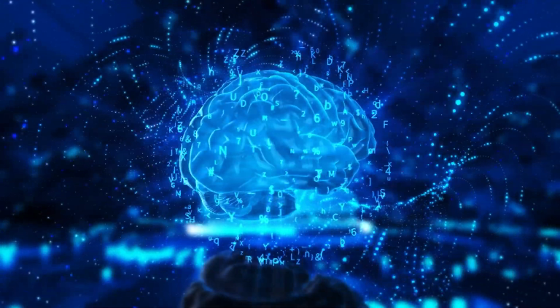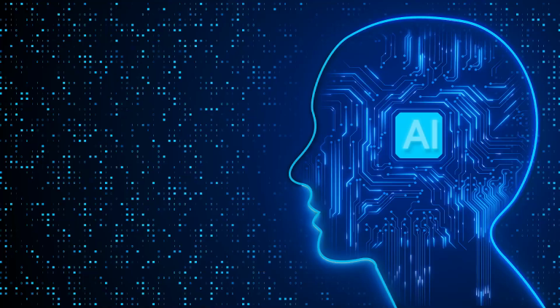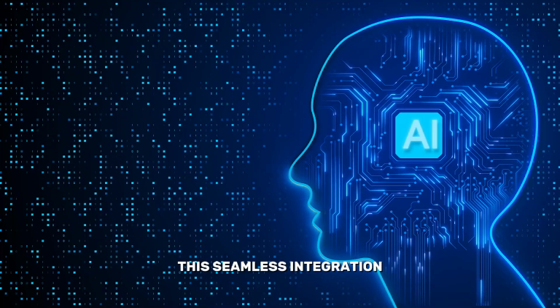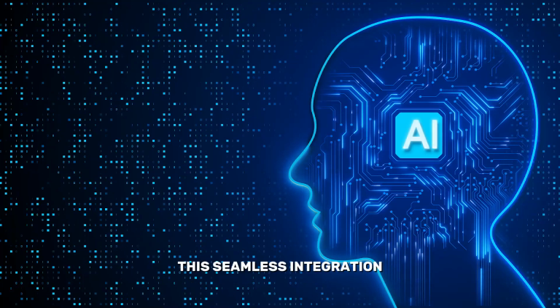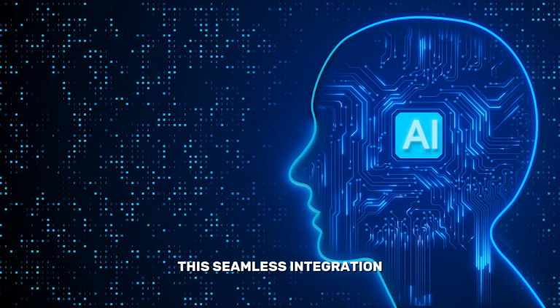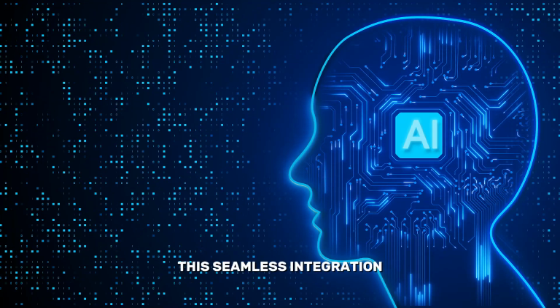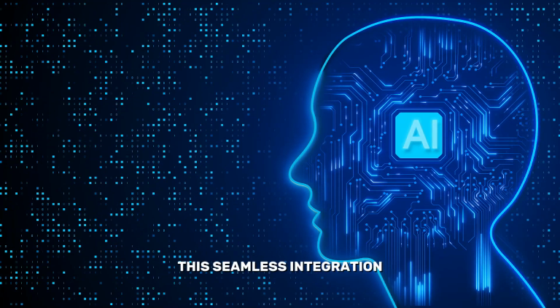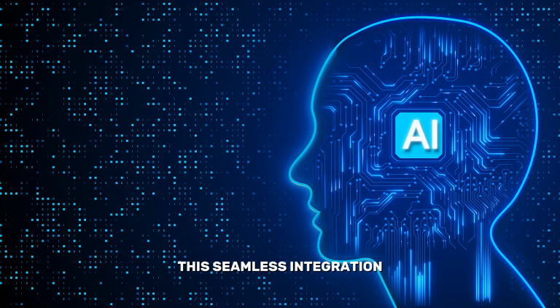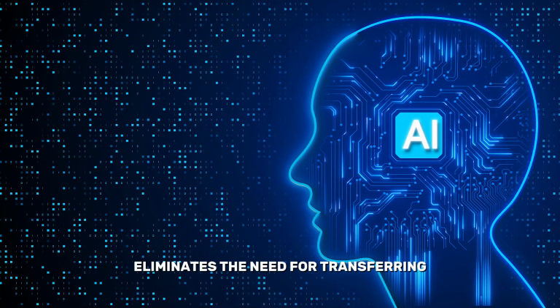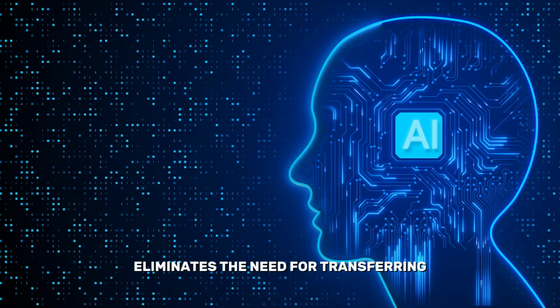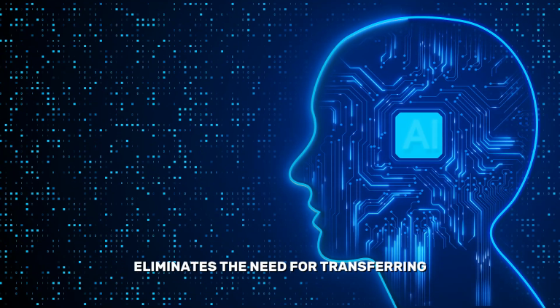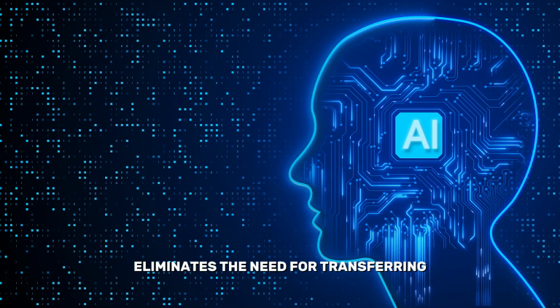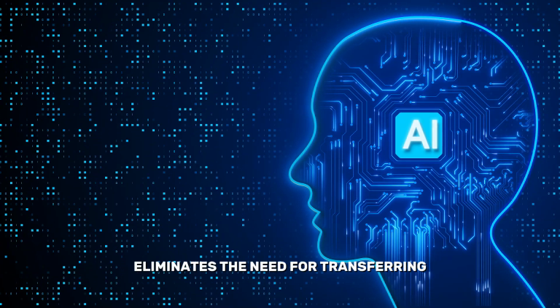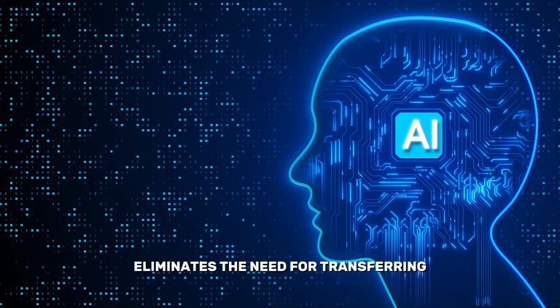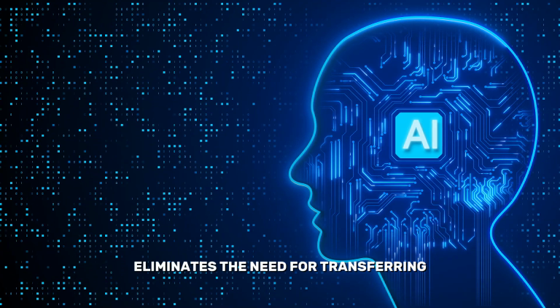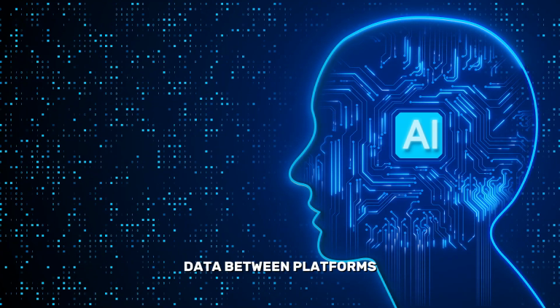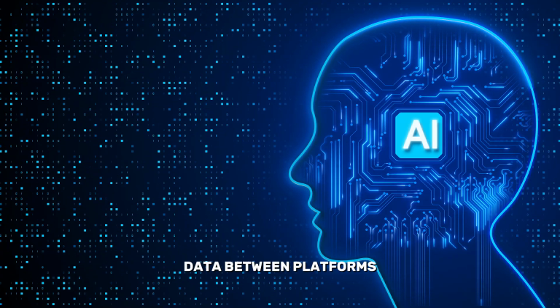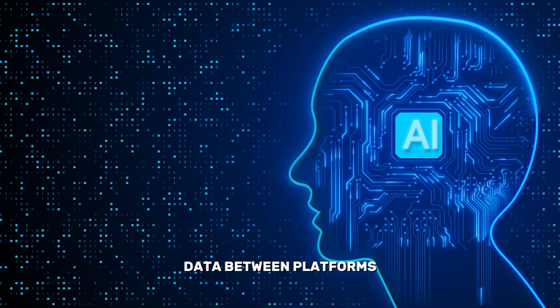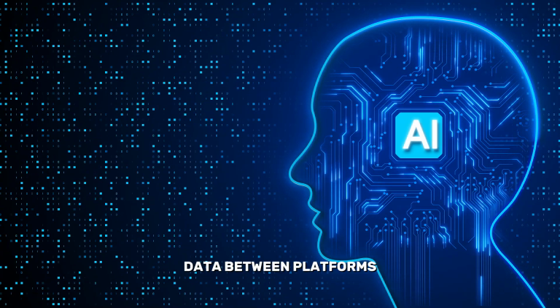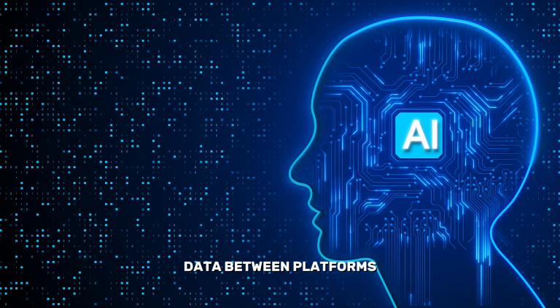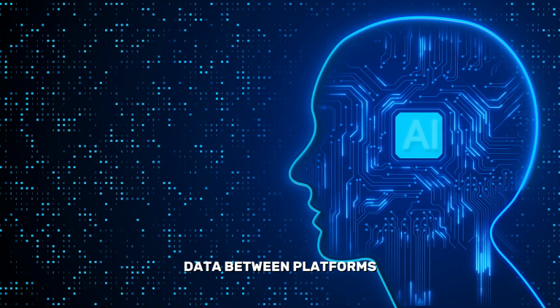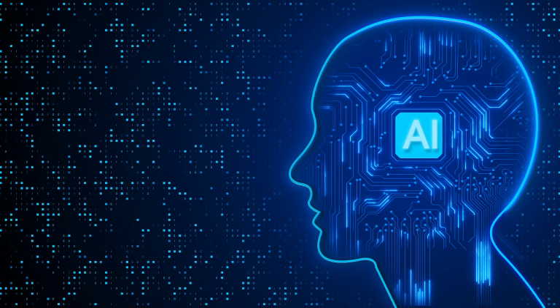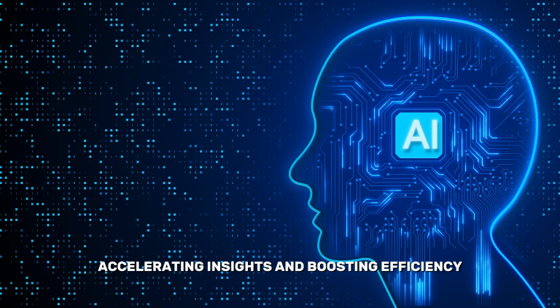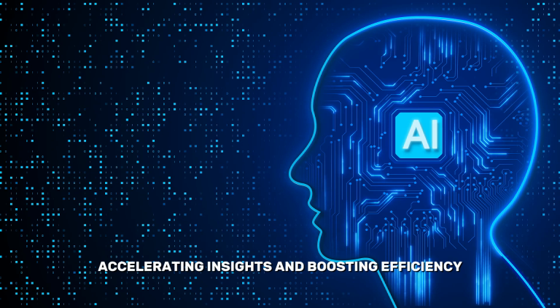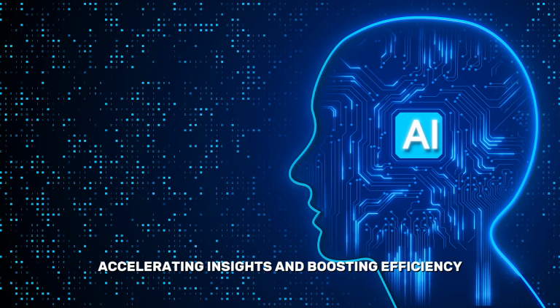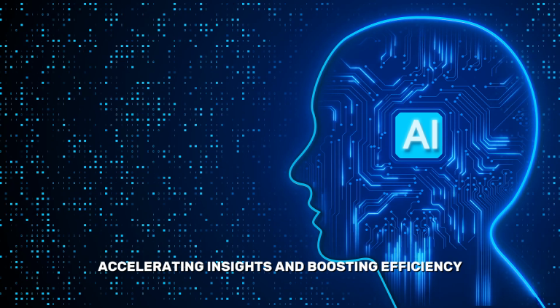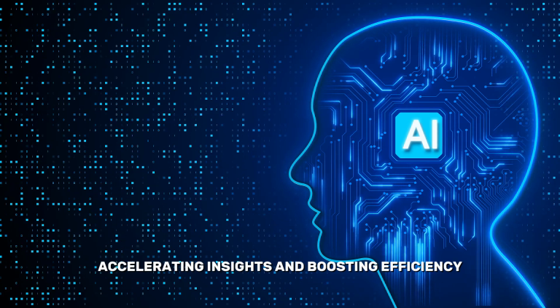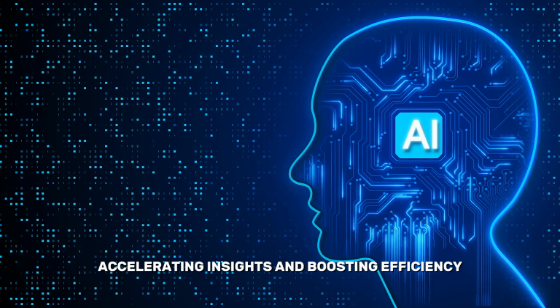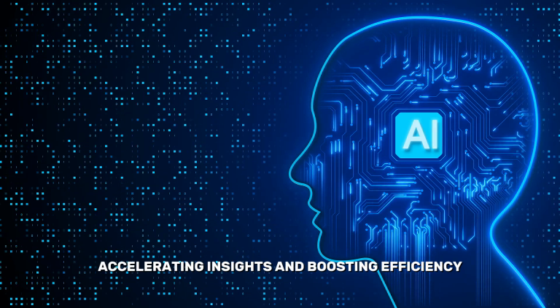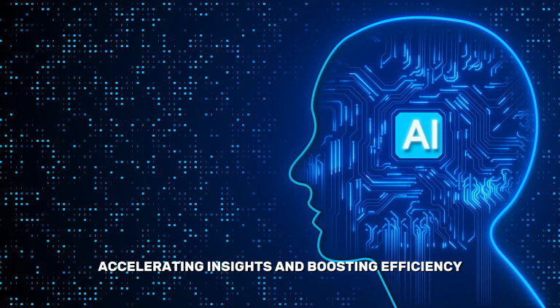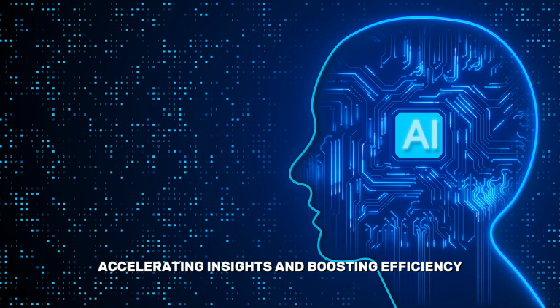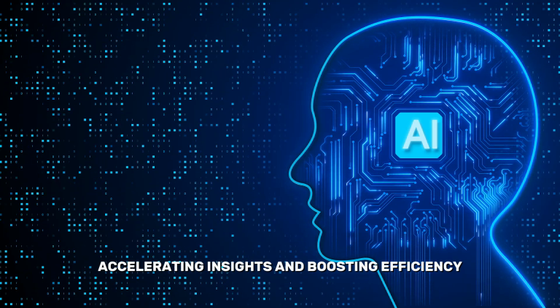This seamless integration eliminates the need for transferring data between platforms, accelerating insights and boosting efficiency.